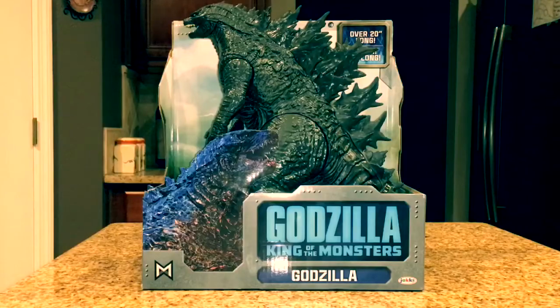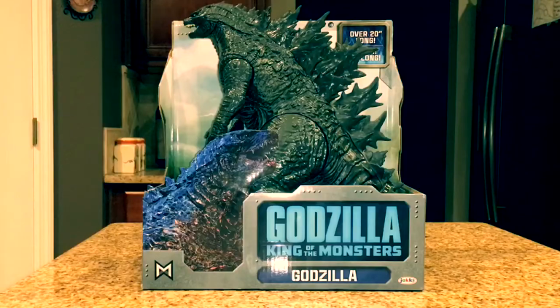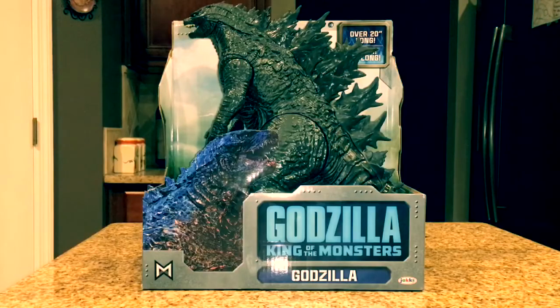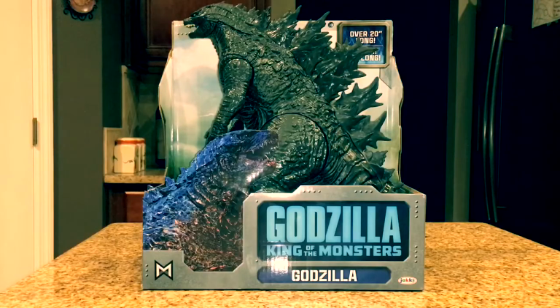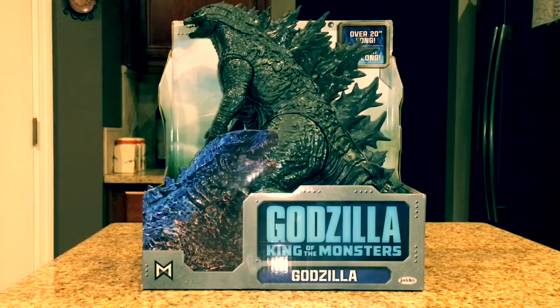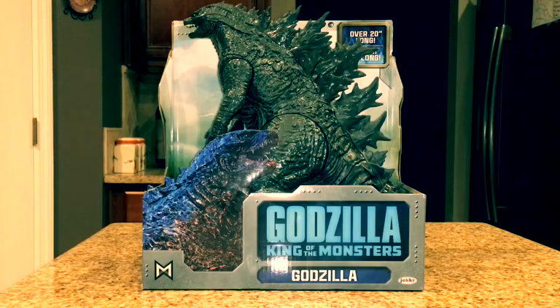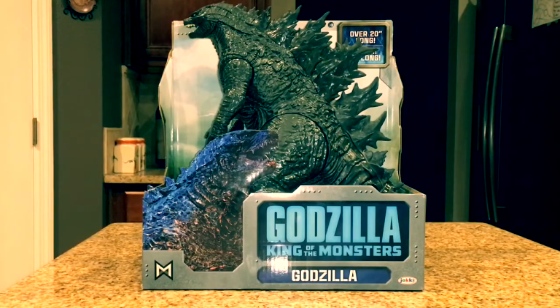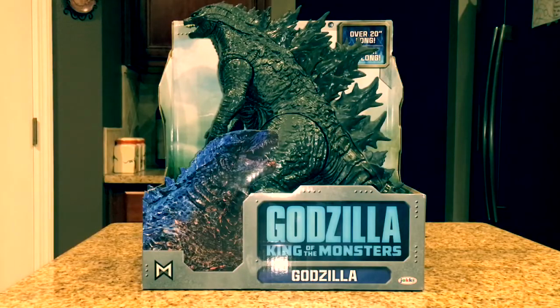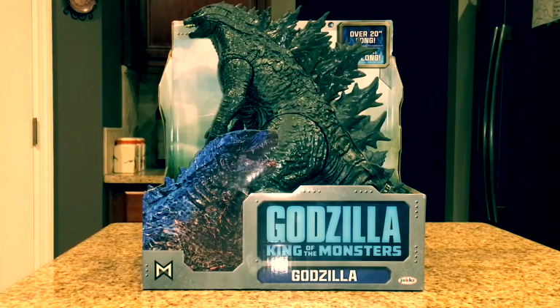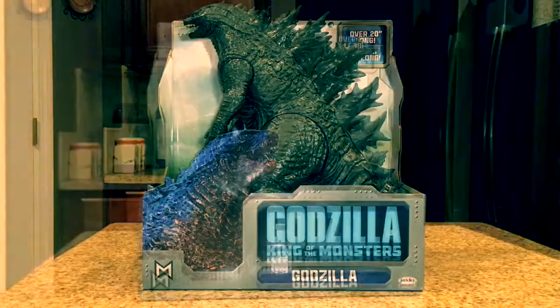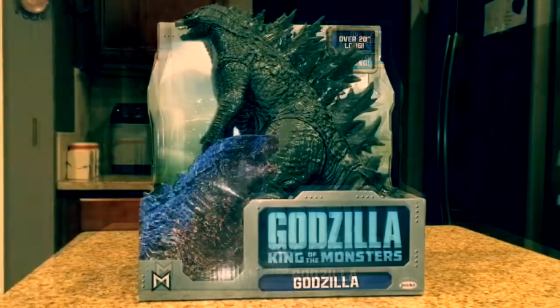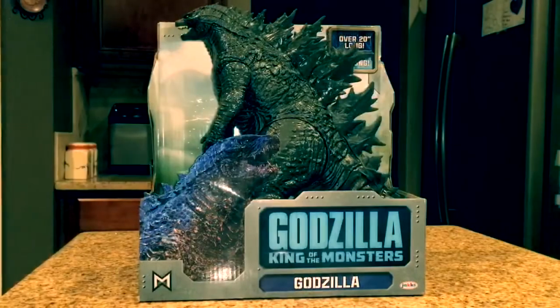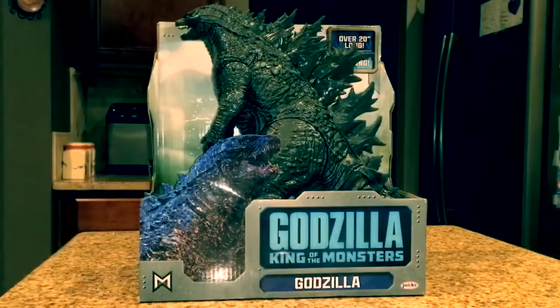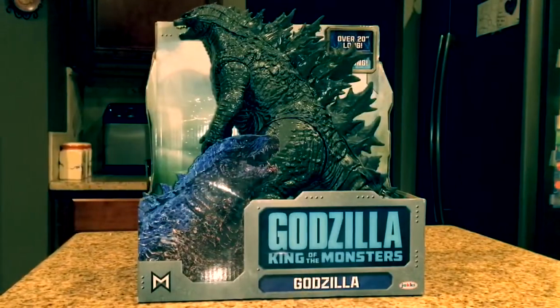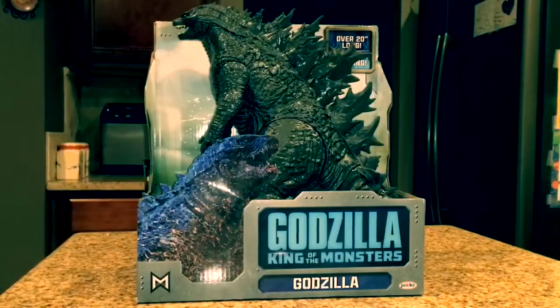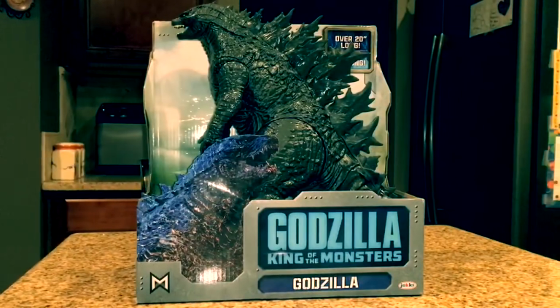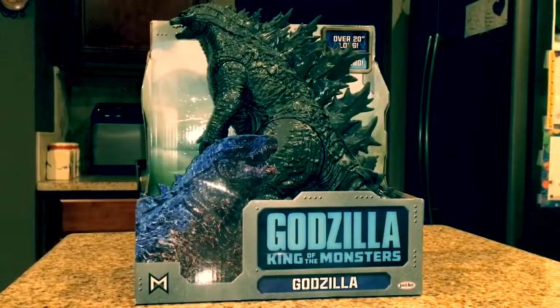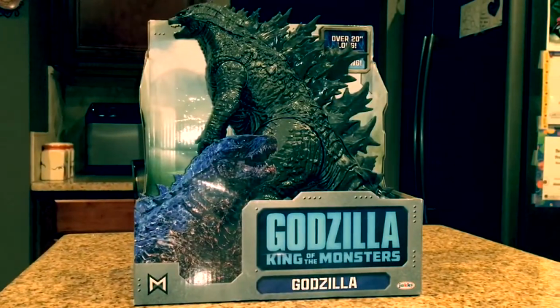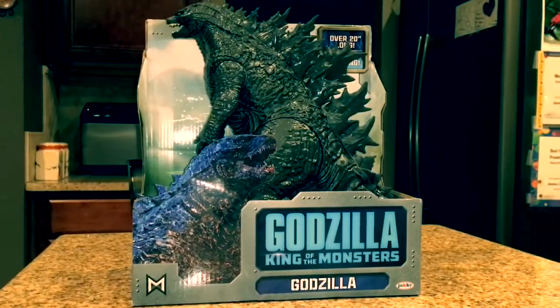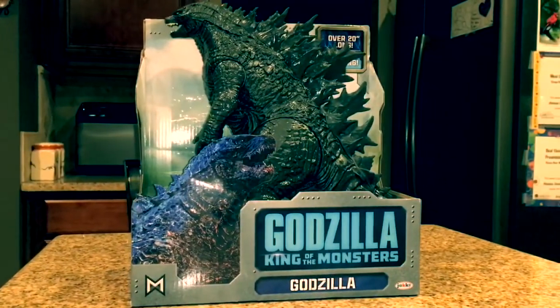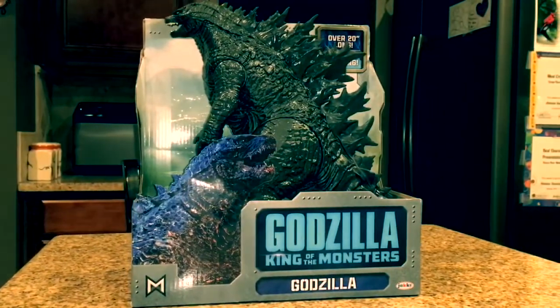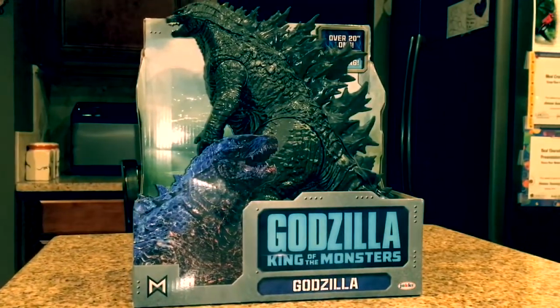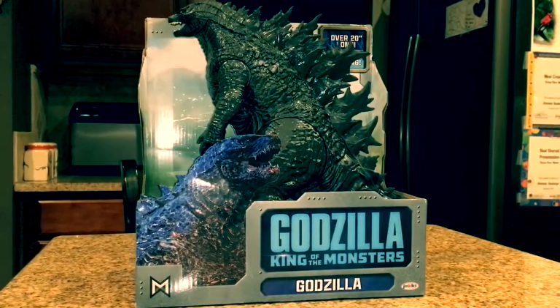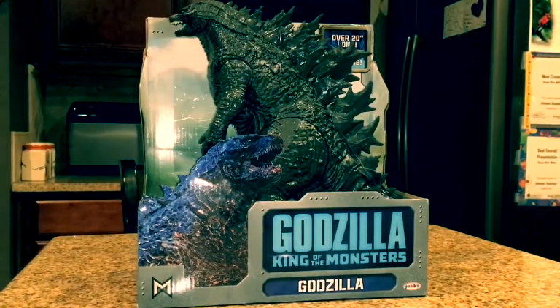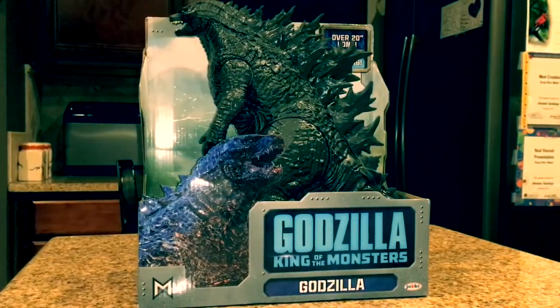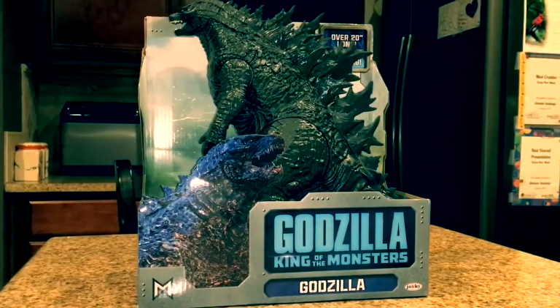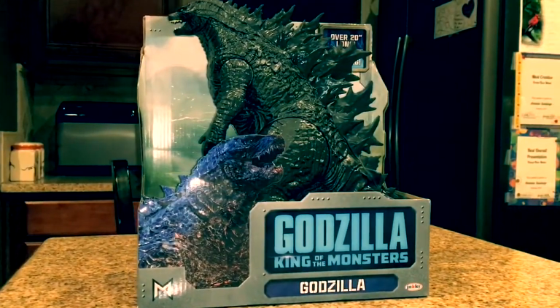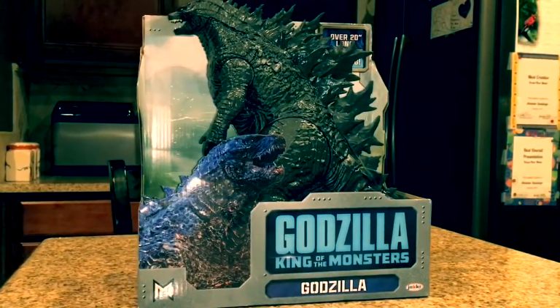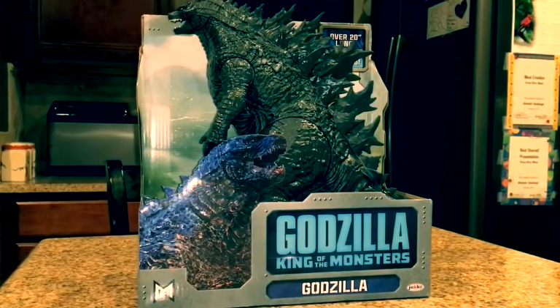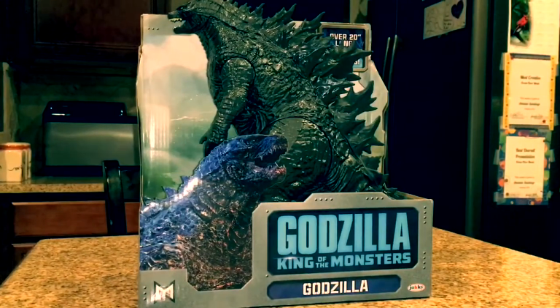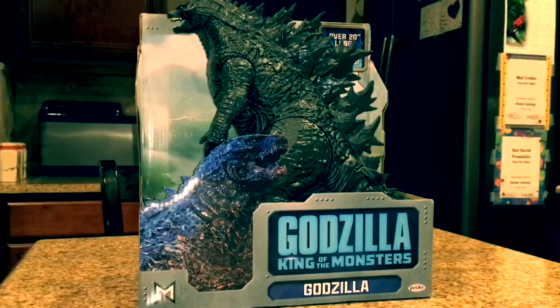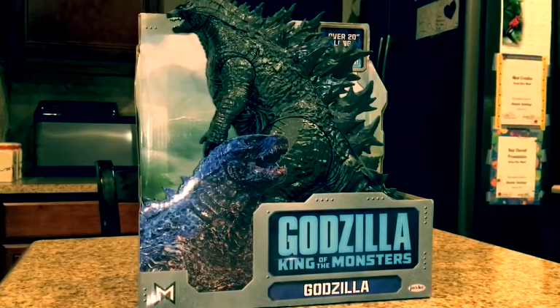Hey guys, Antonio Zilla here. Today we are reviewing the Jax Pacific Godzilla King of the Monsters 20-inch figure.